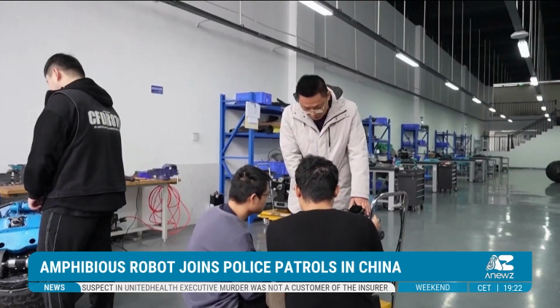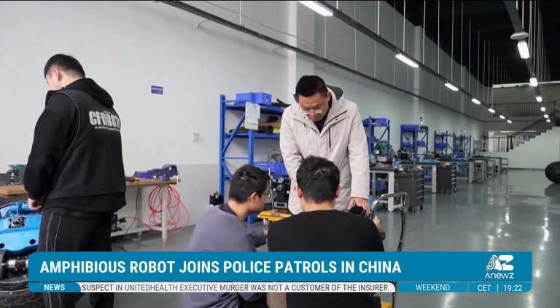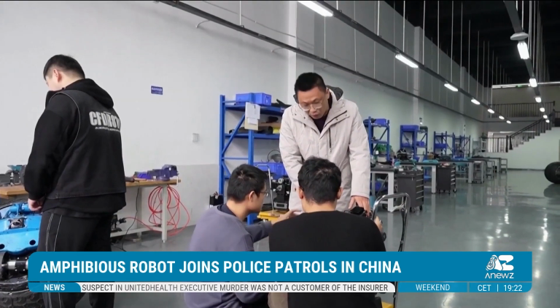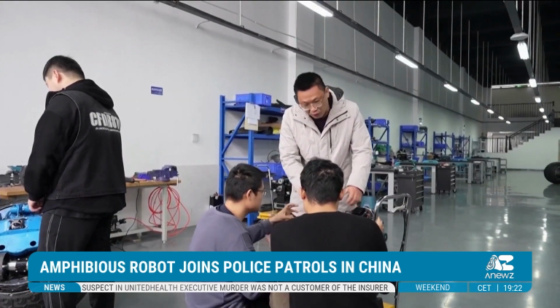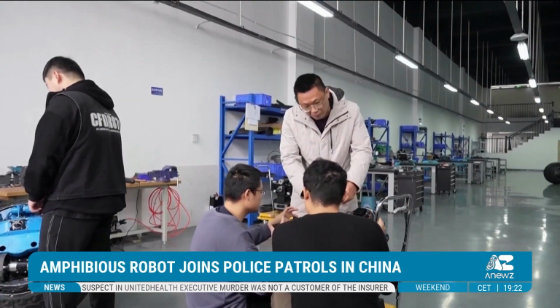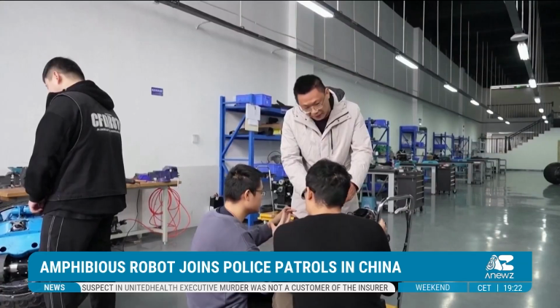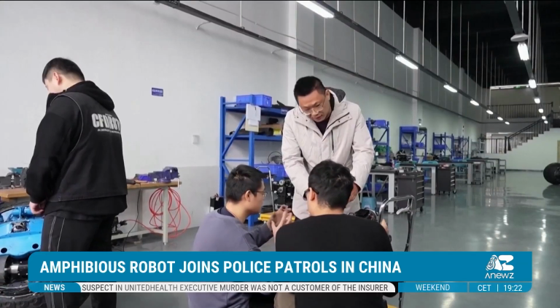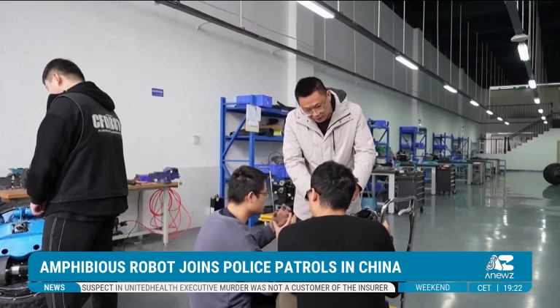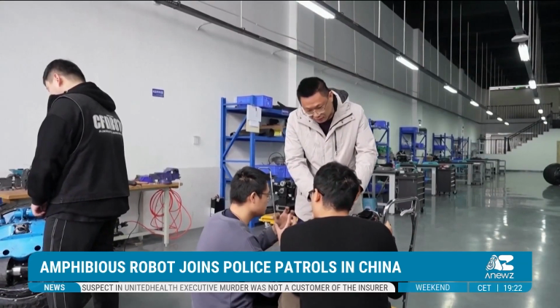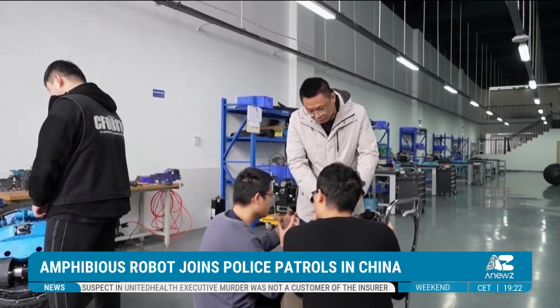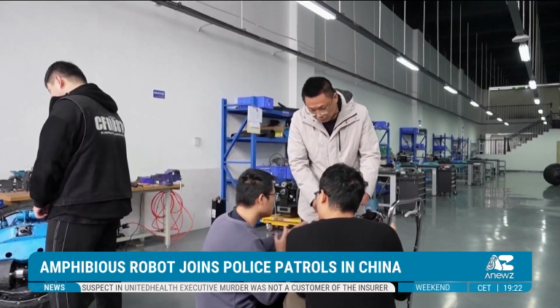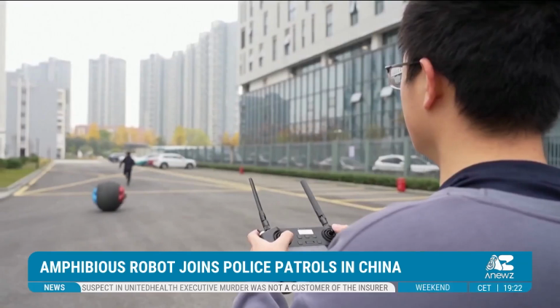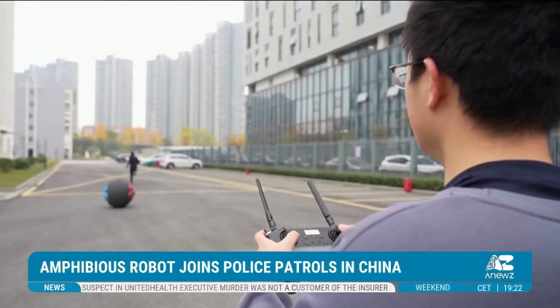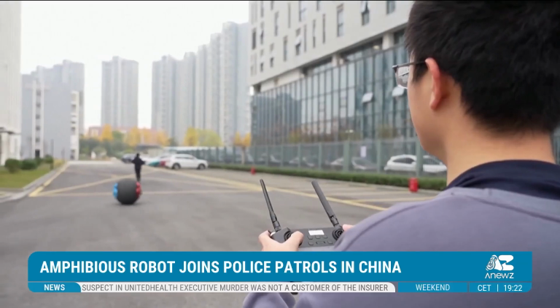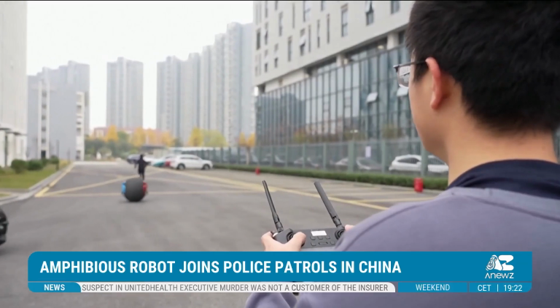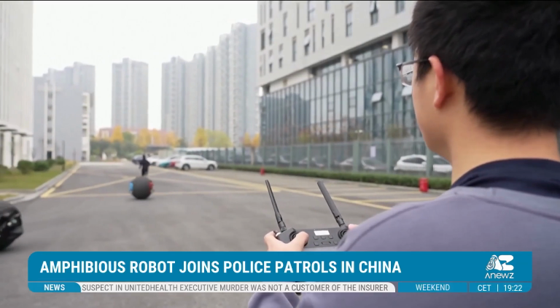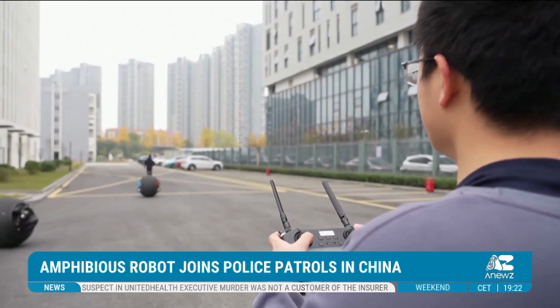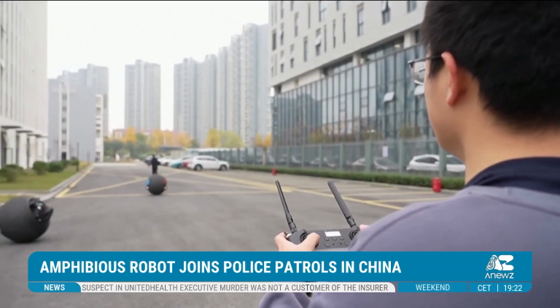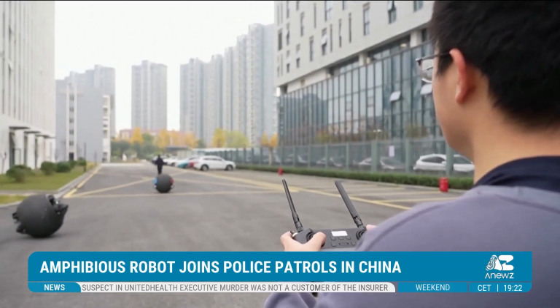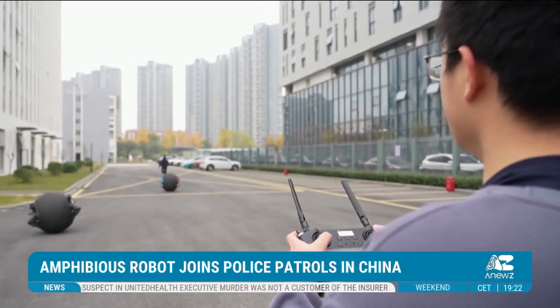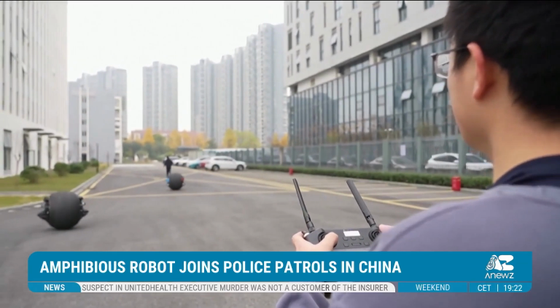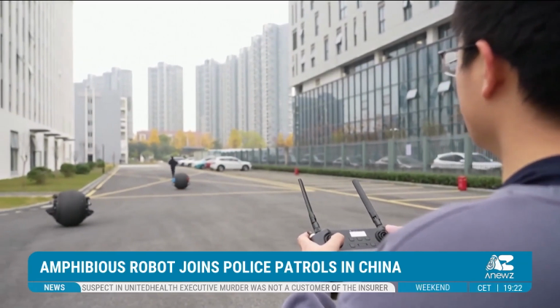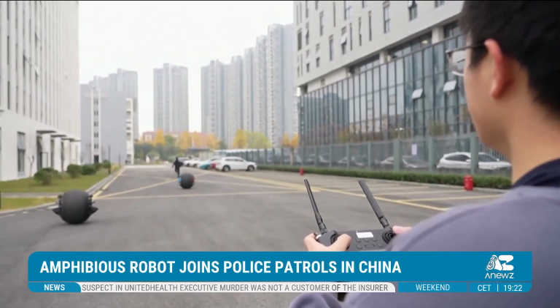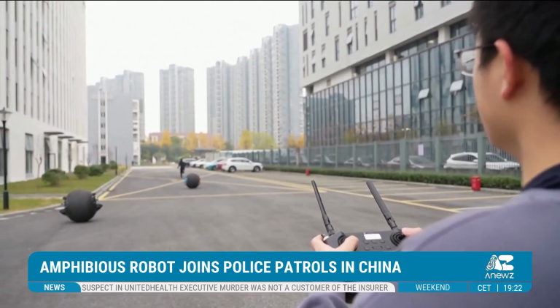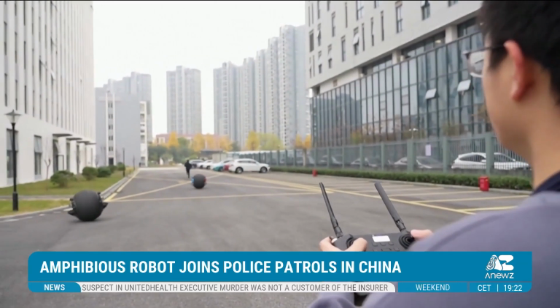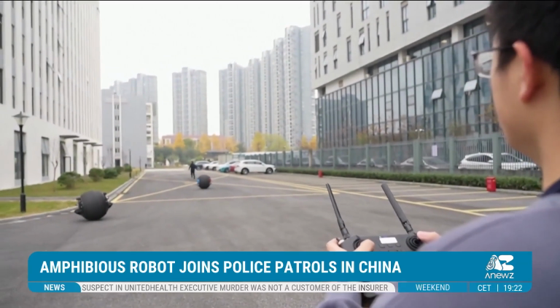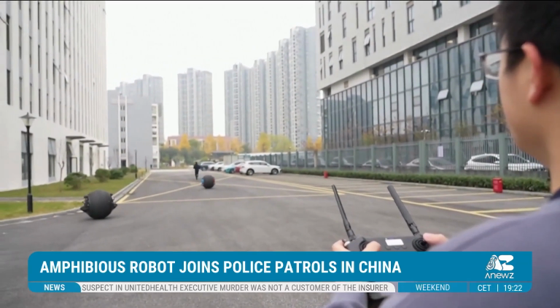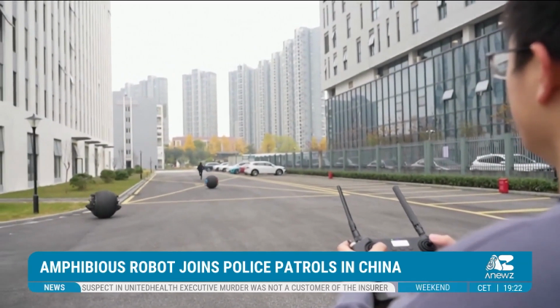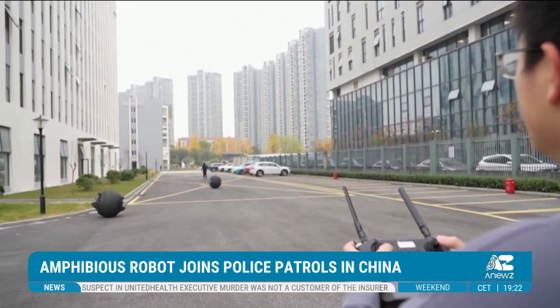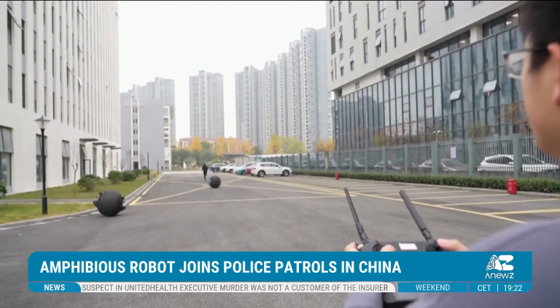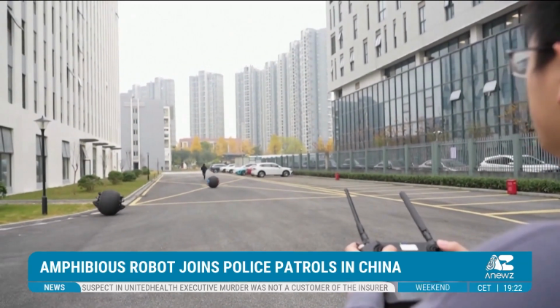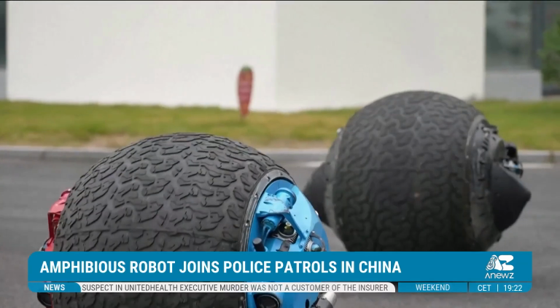After overcoming design challenges like stability and route control, the robot is now fully operational.